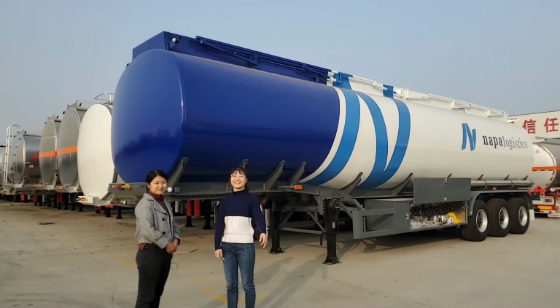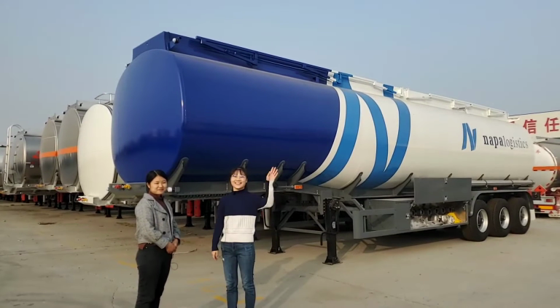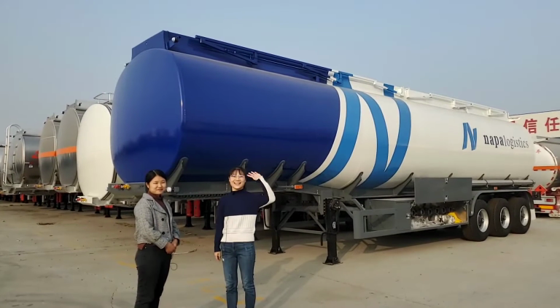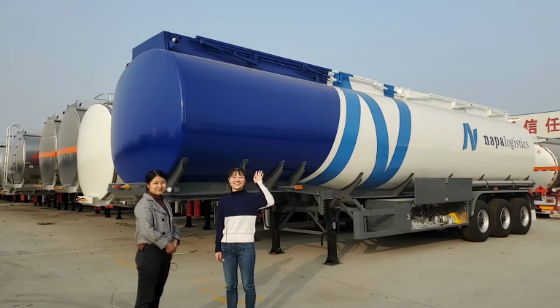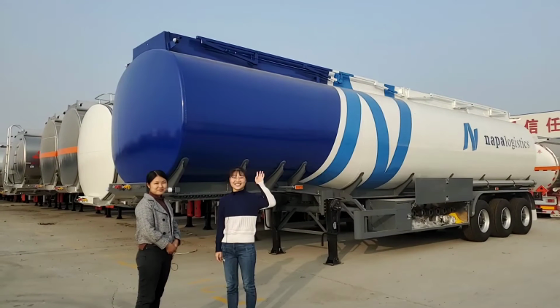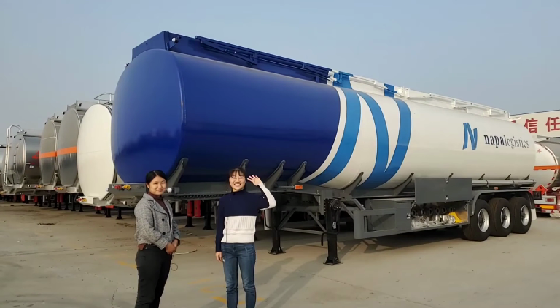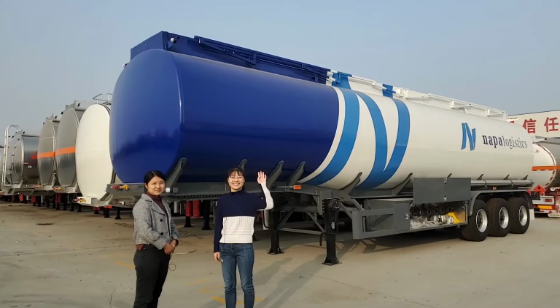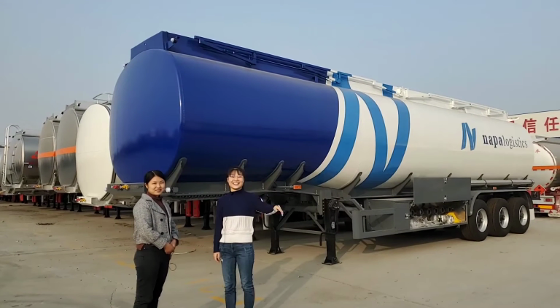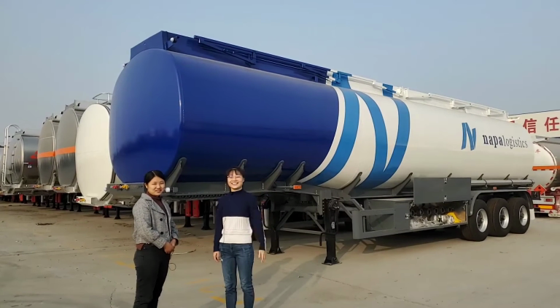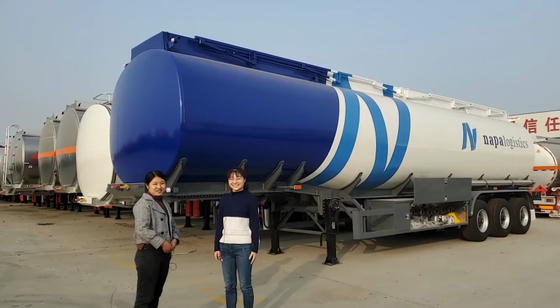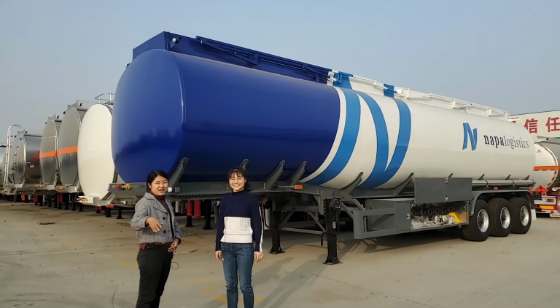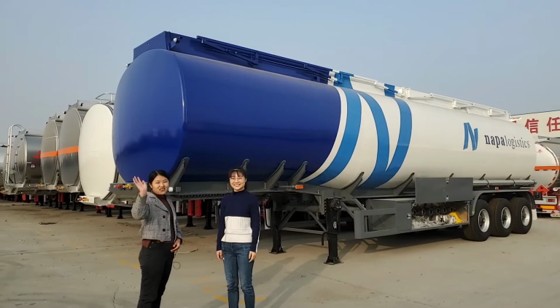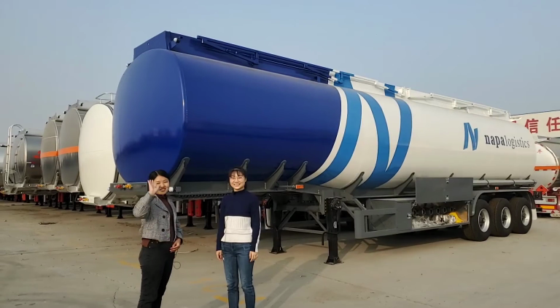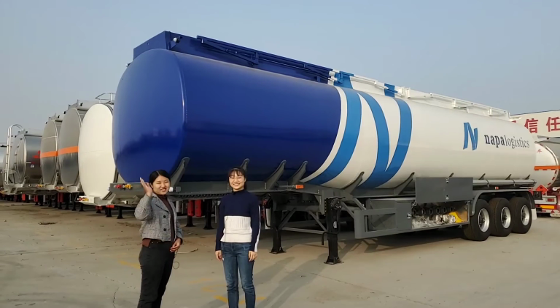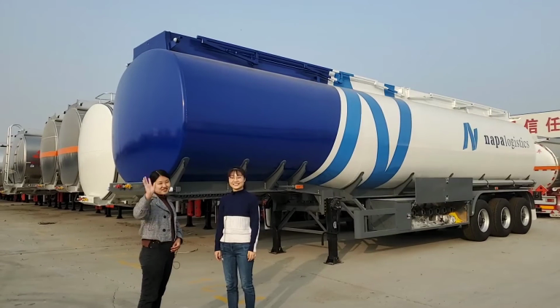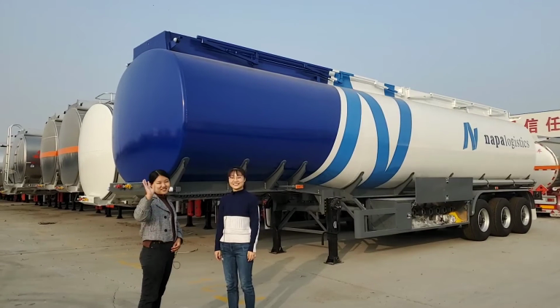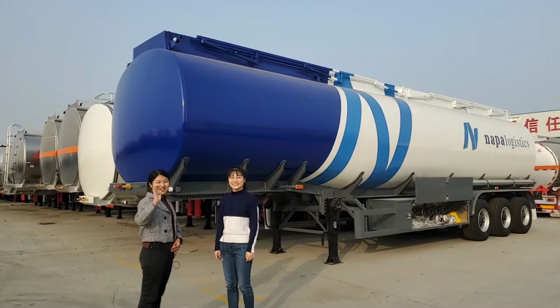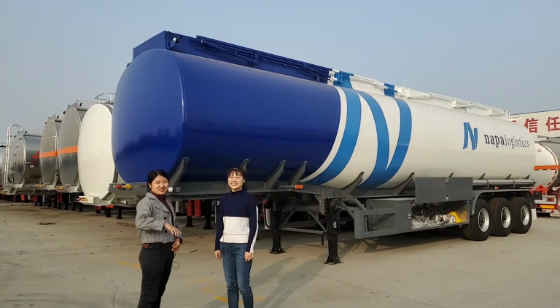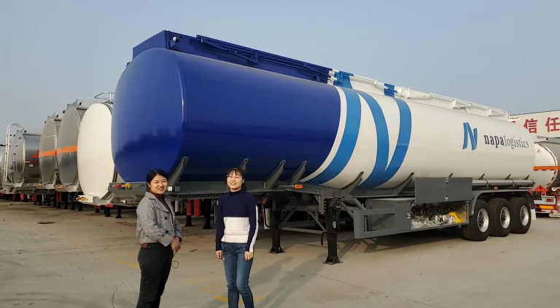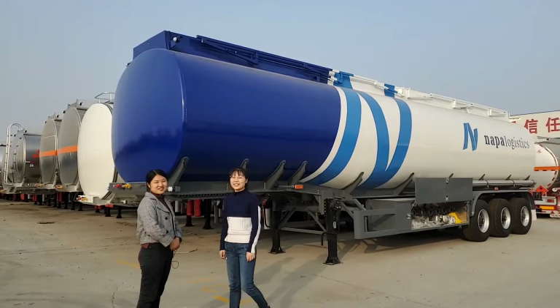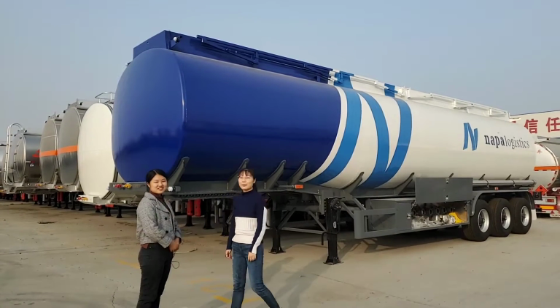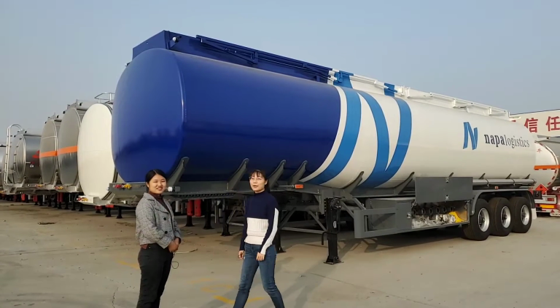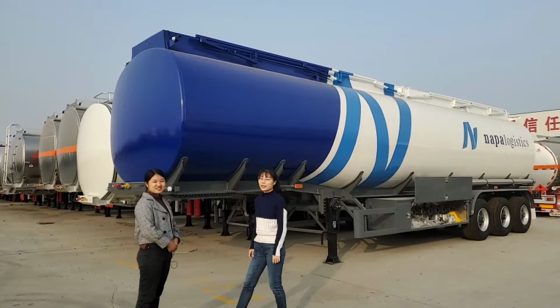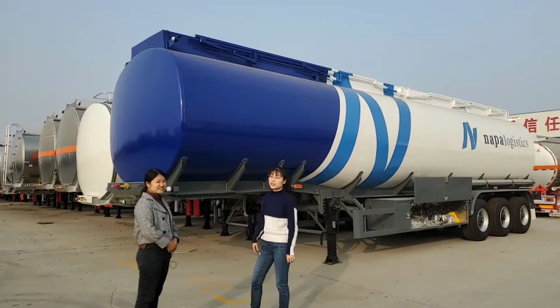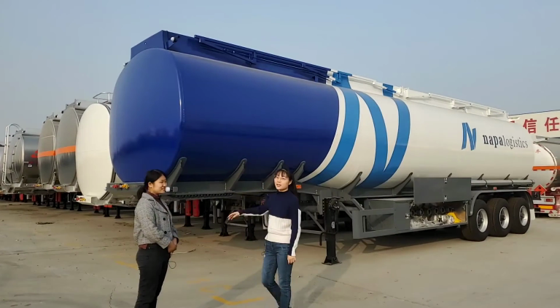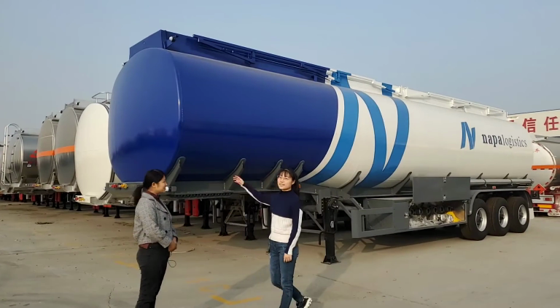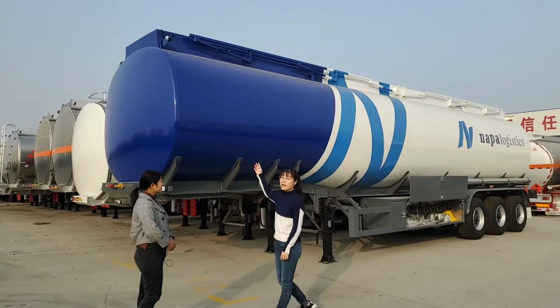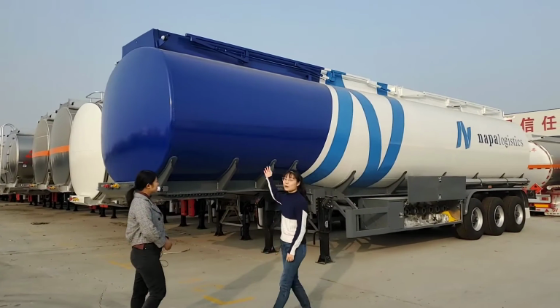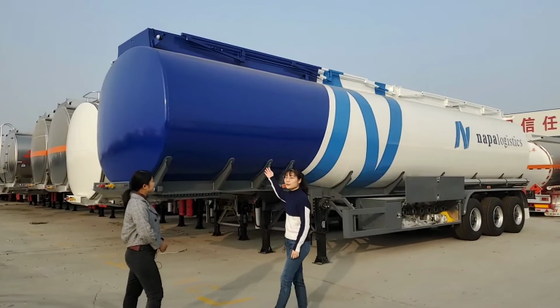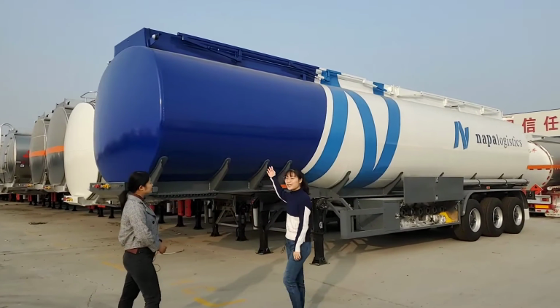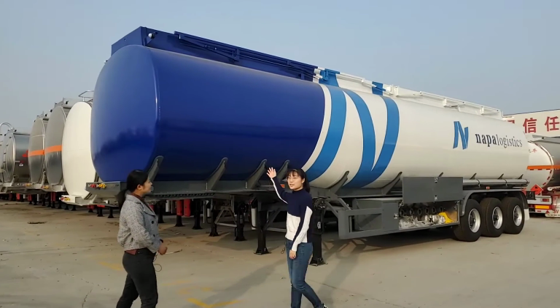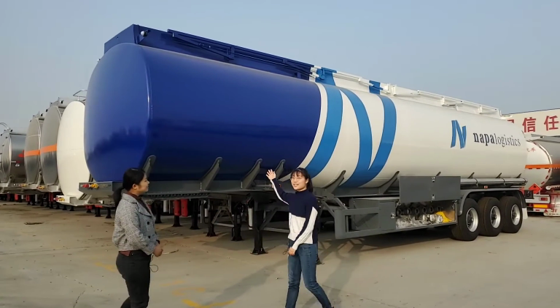Hello, this is Adela. Hello, this is Elisa. Today we will introduce our fuel tank trailer.